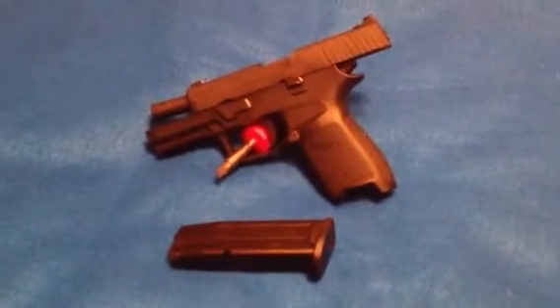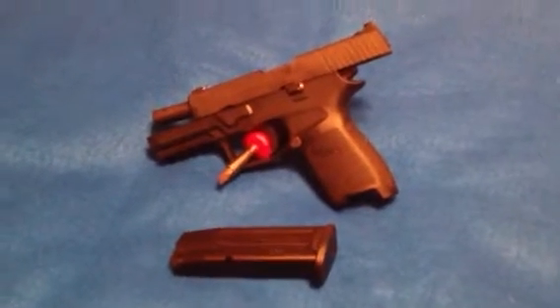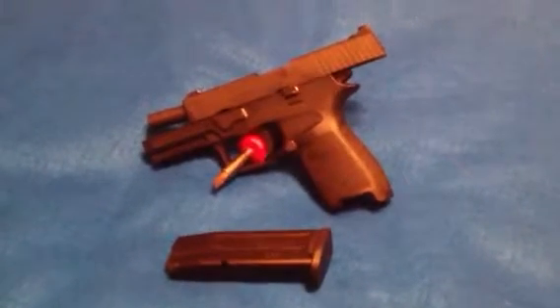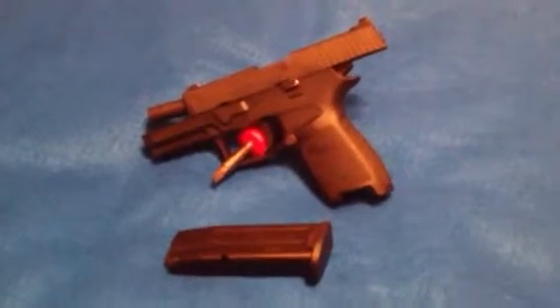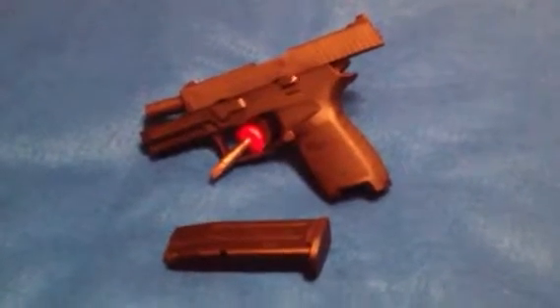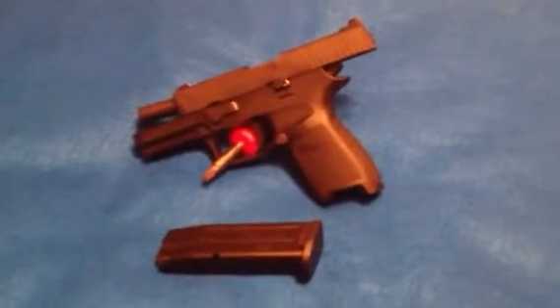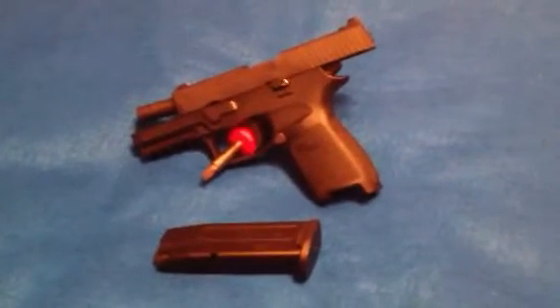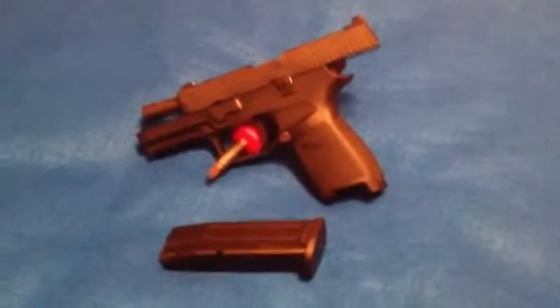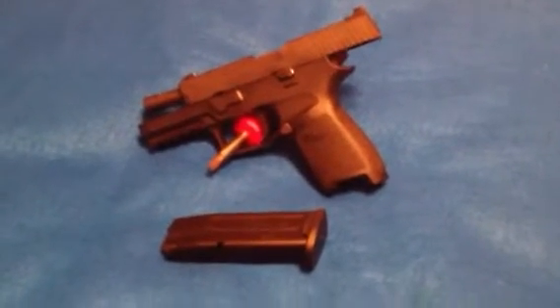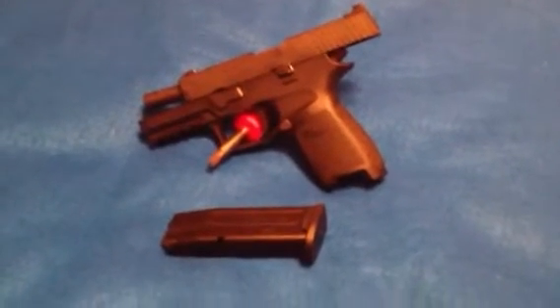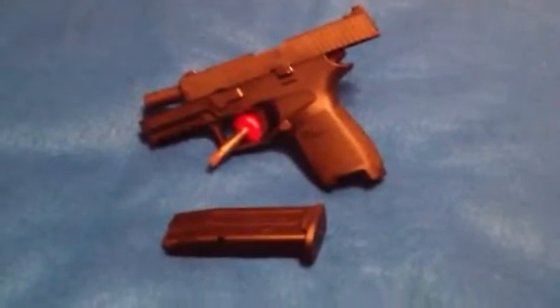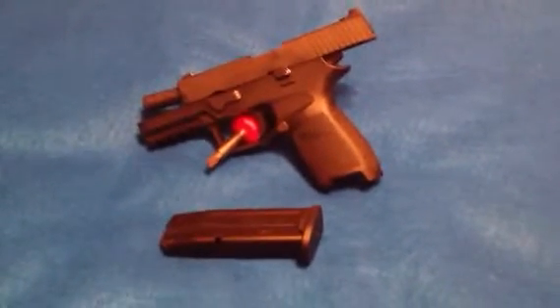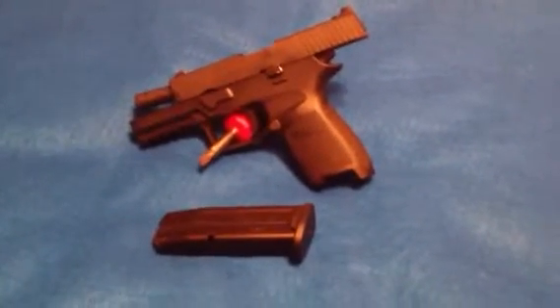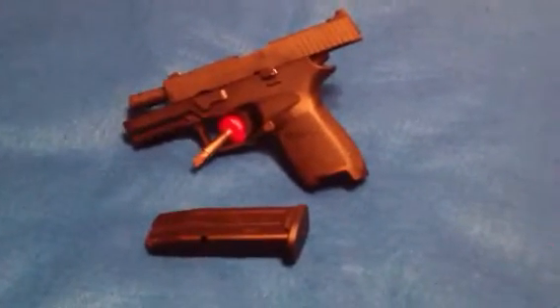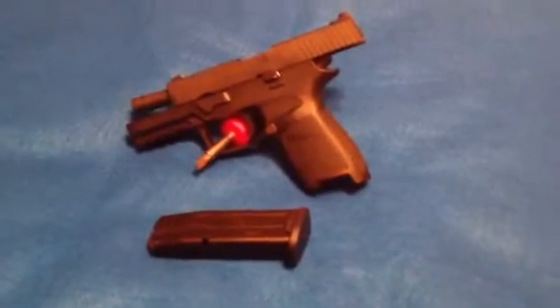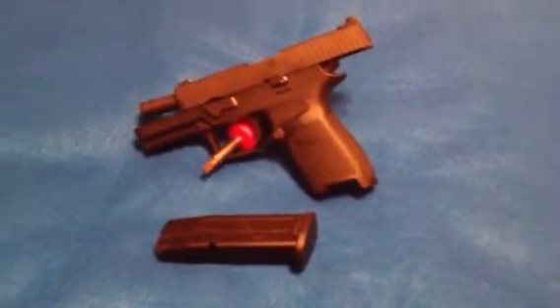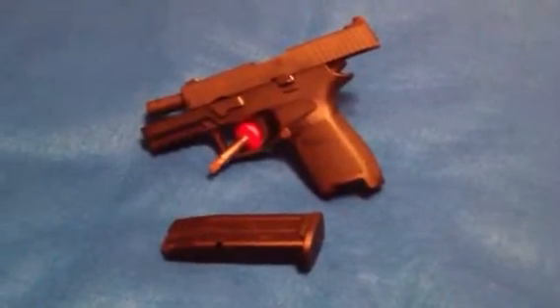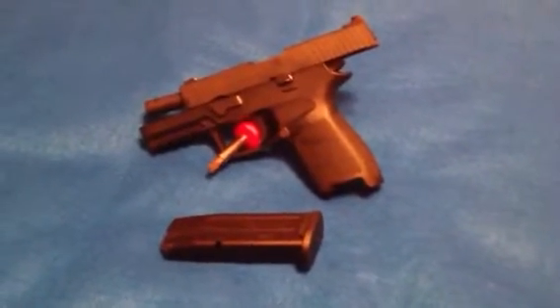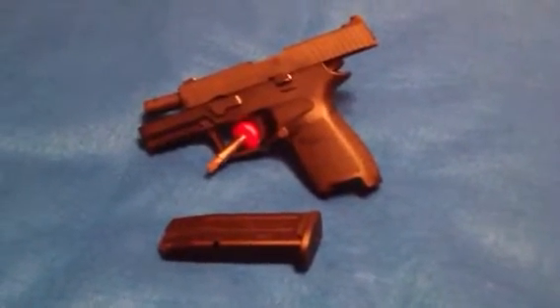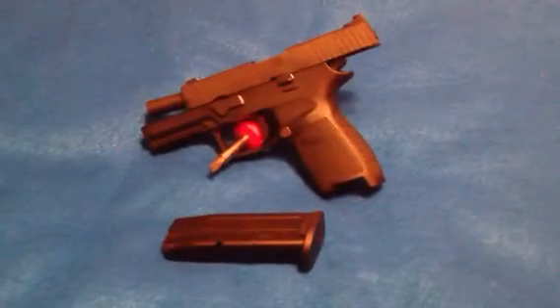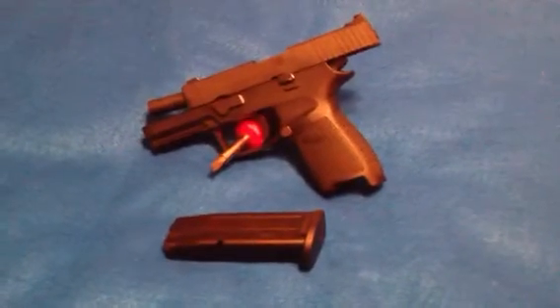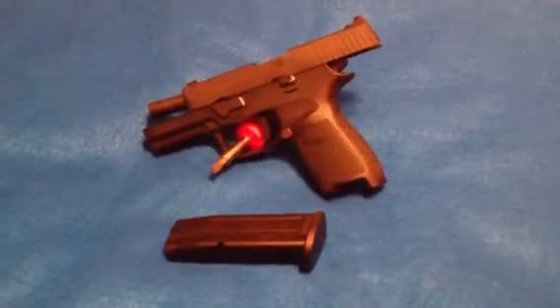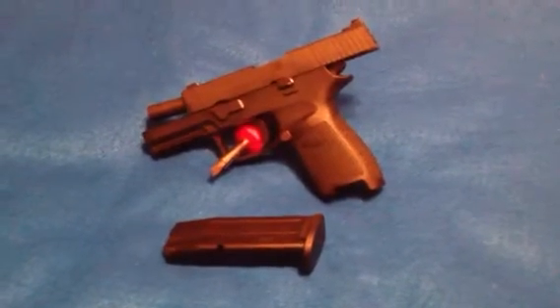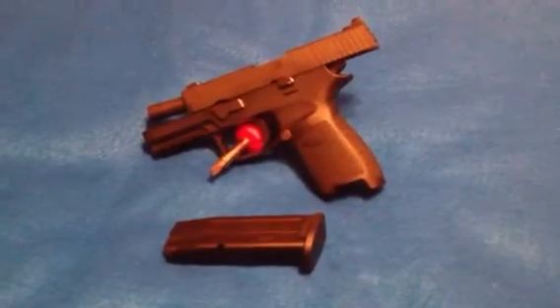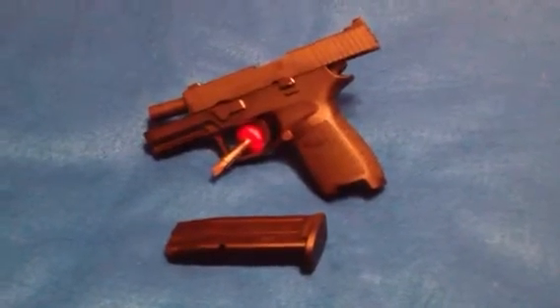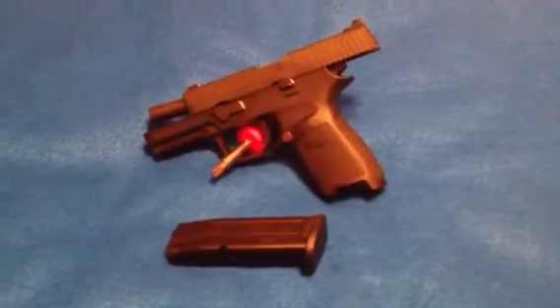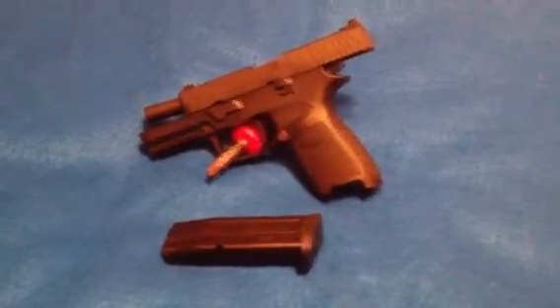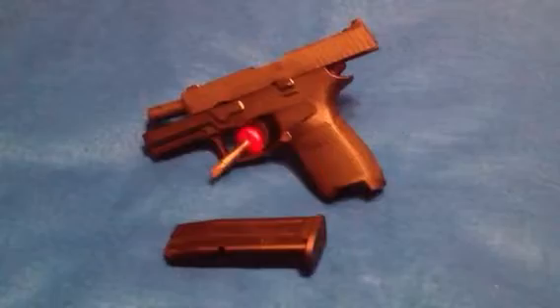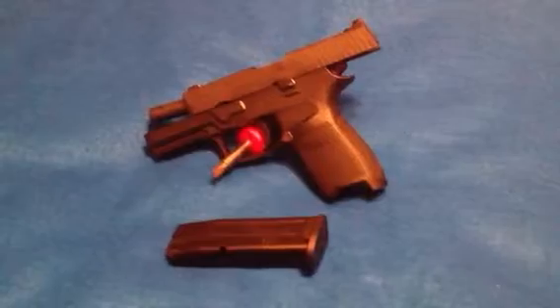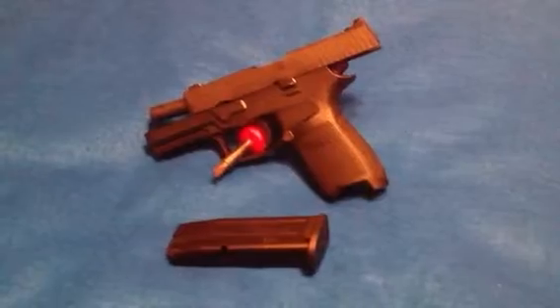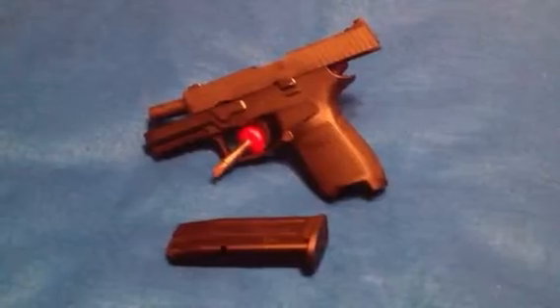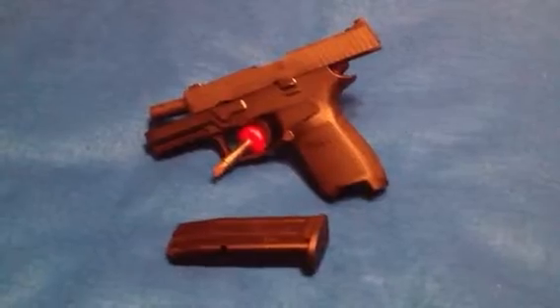Hey guys, Momalisha here. Here is my SIG P250 Compact.